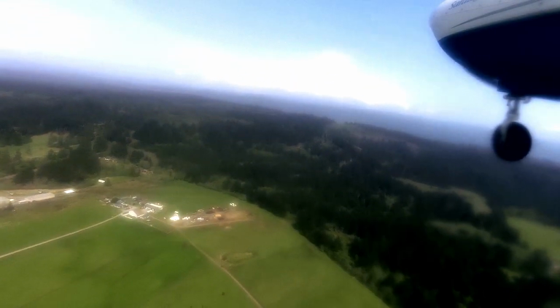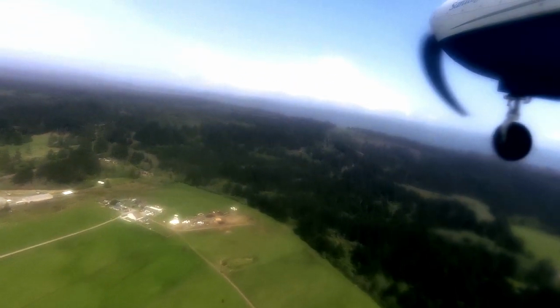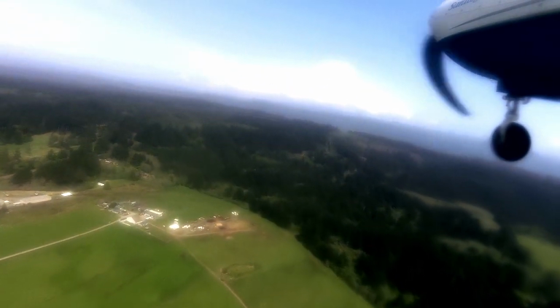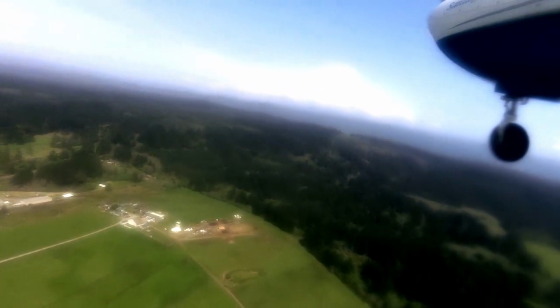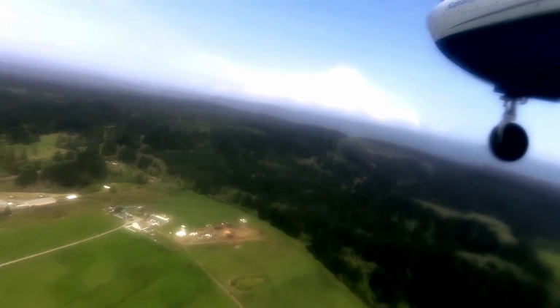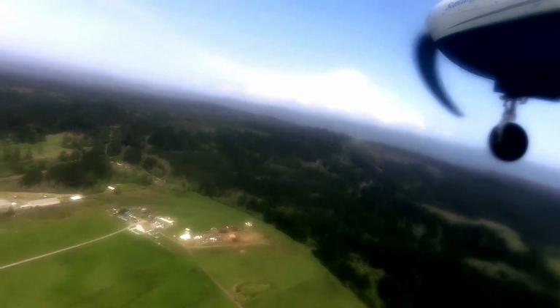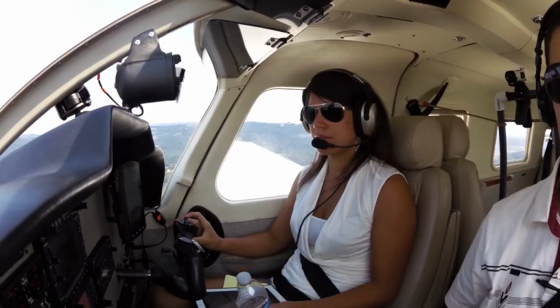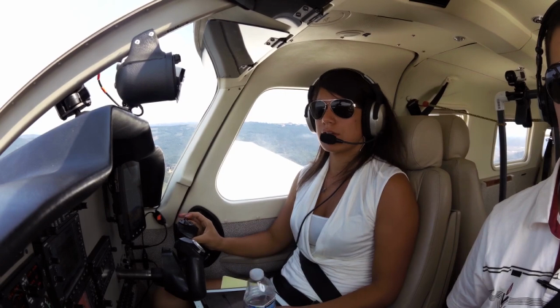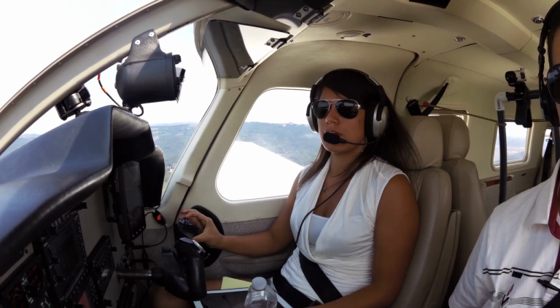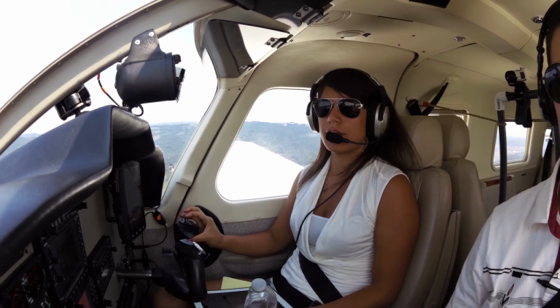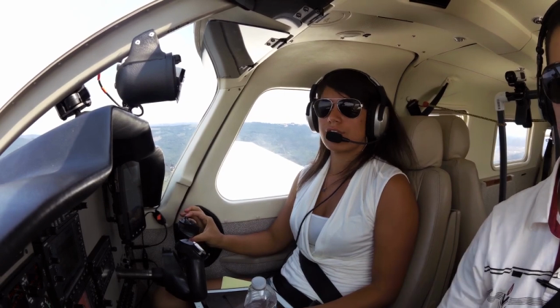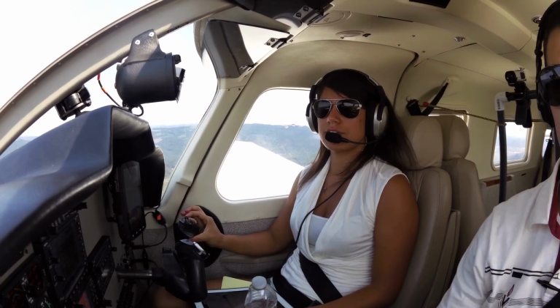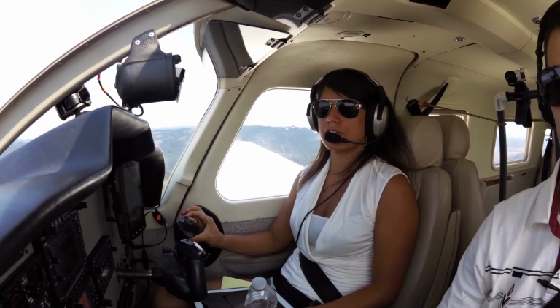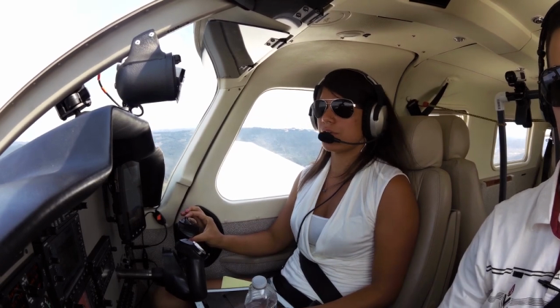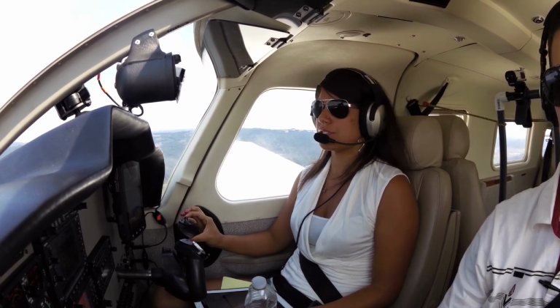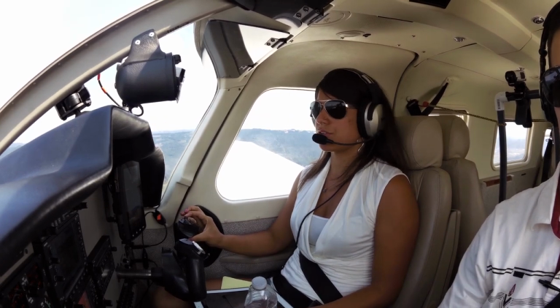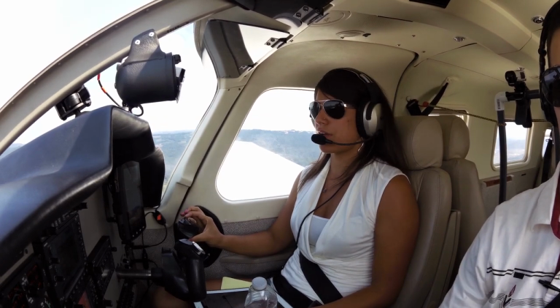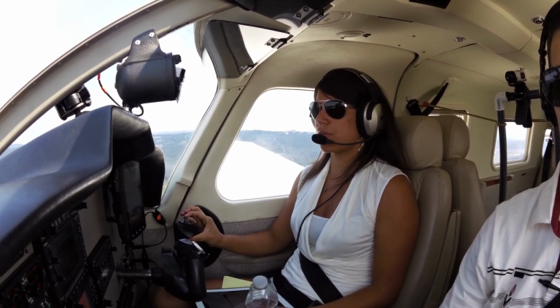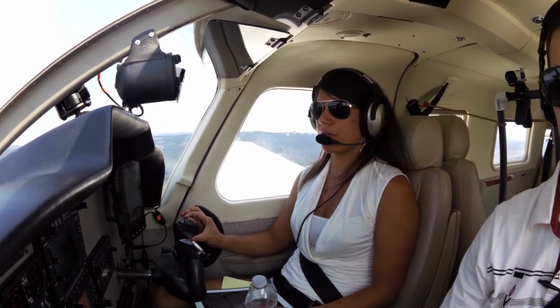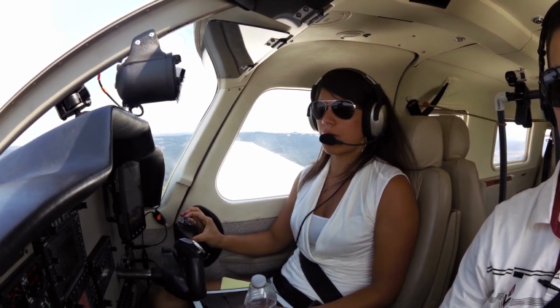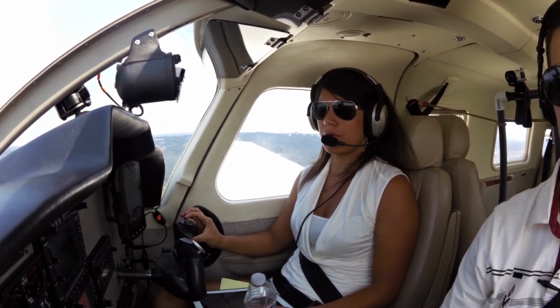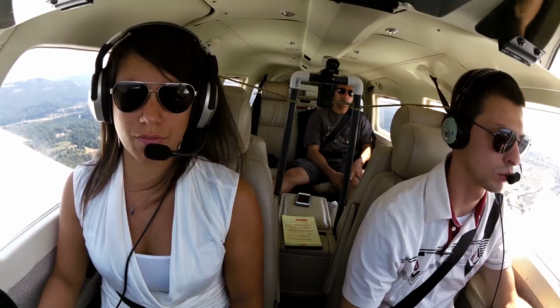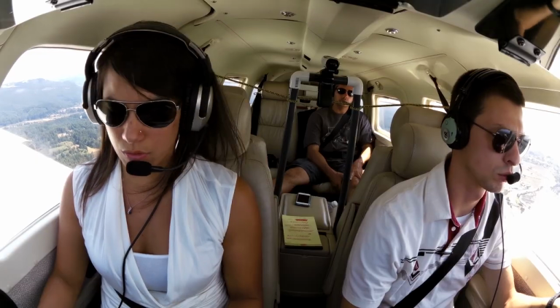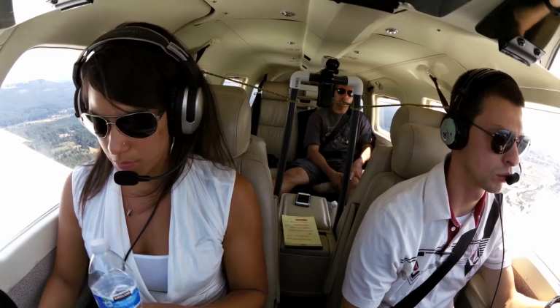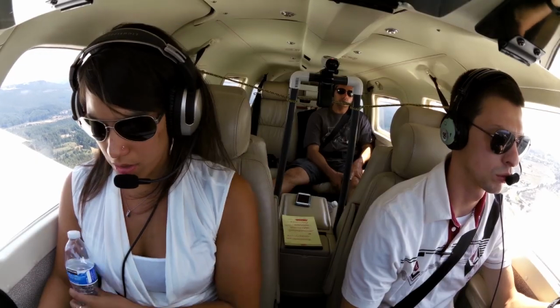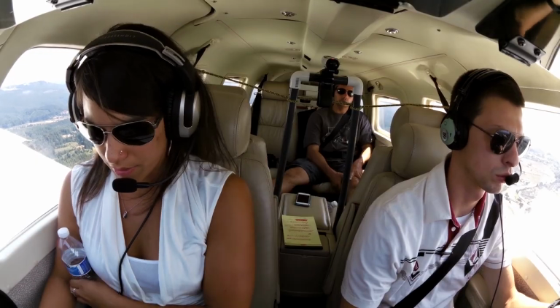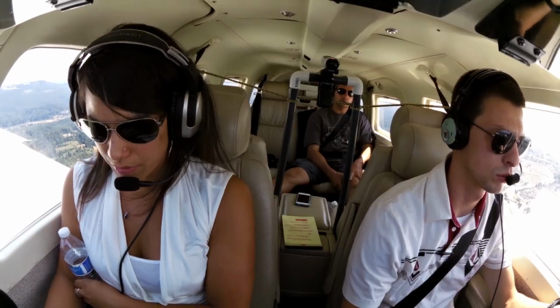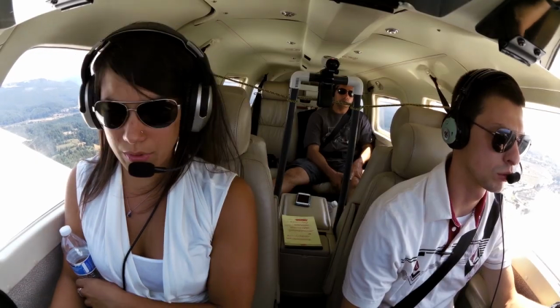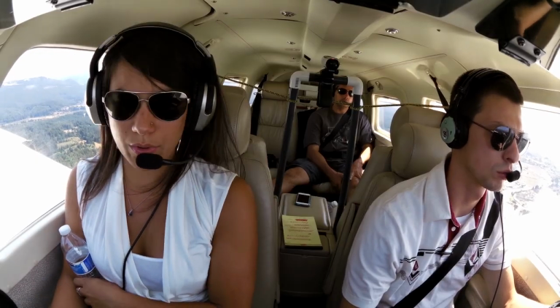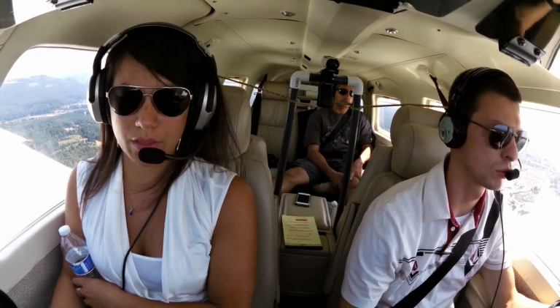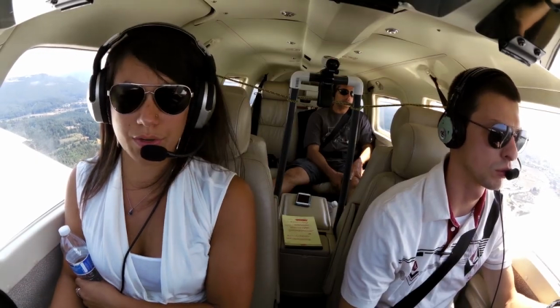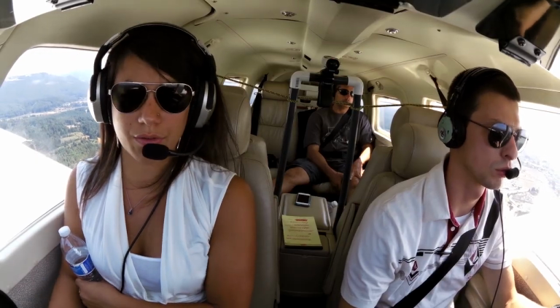Runway 14 and 01, 105 Hotel Papa, four-mile final runway 32.